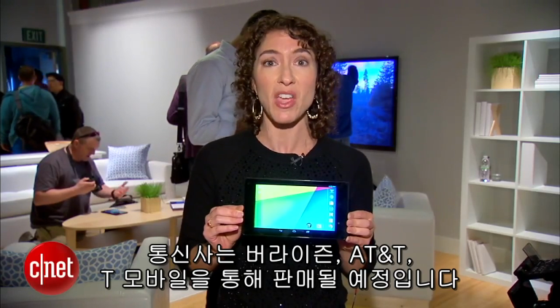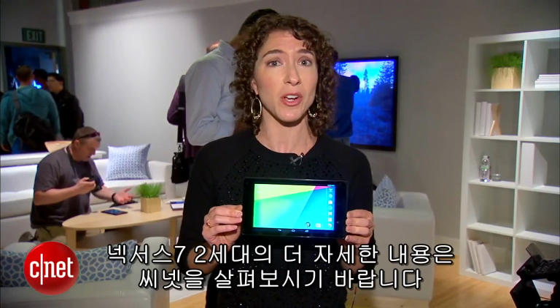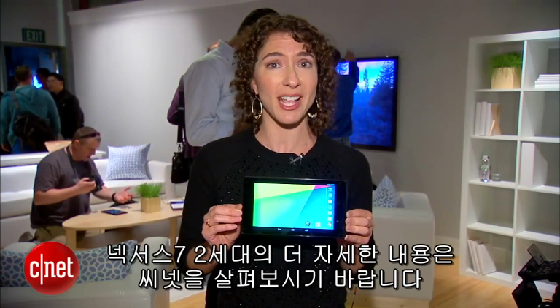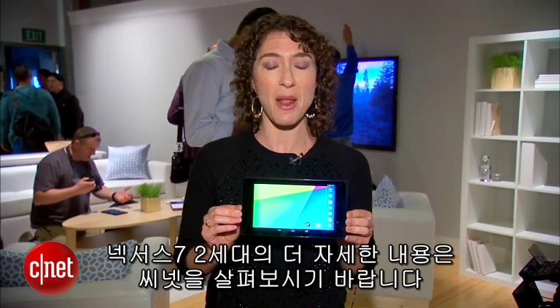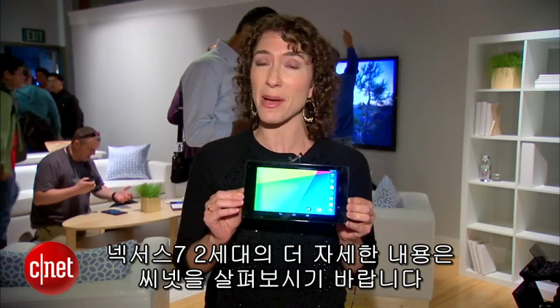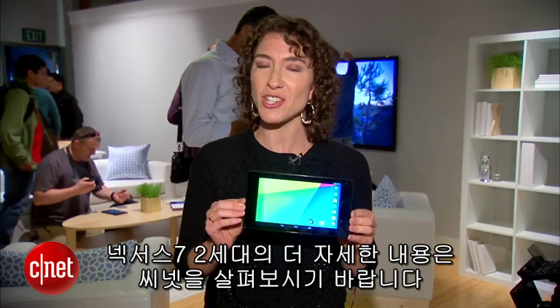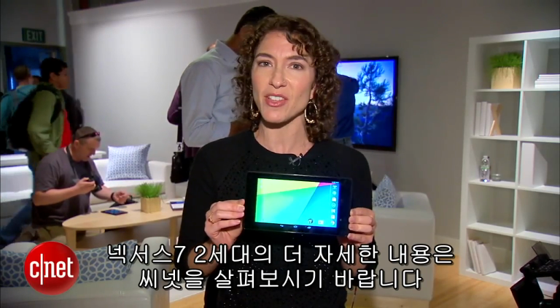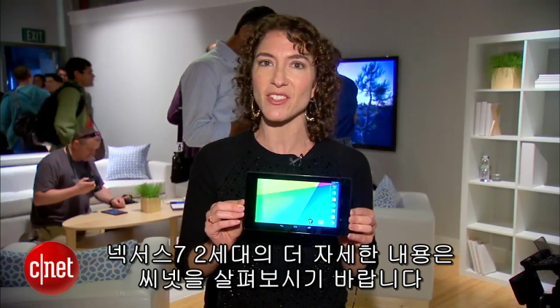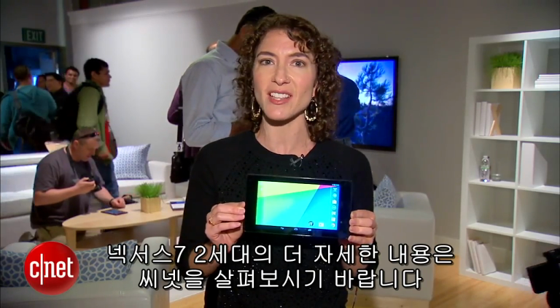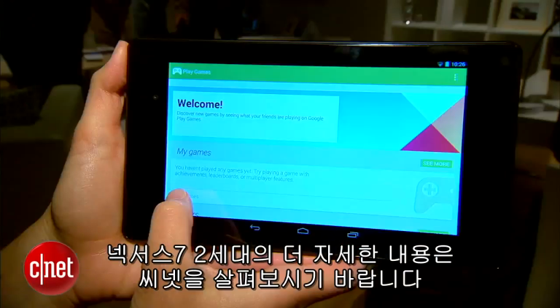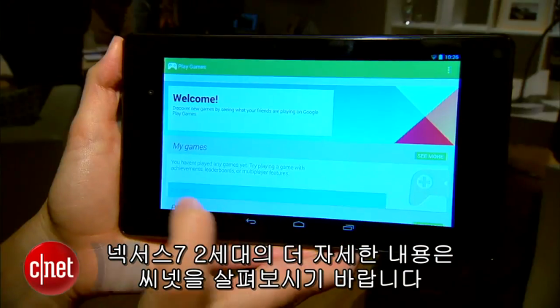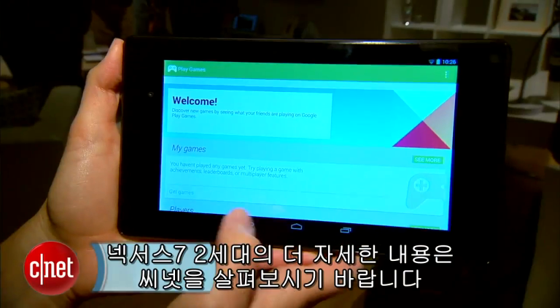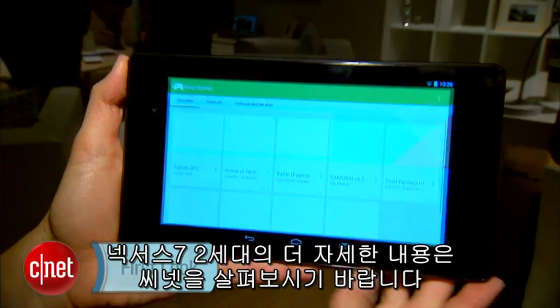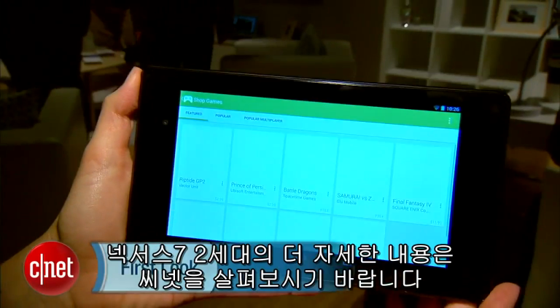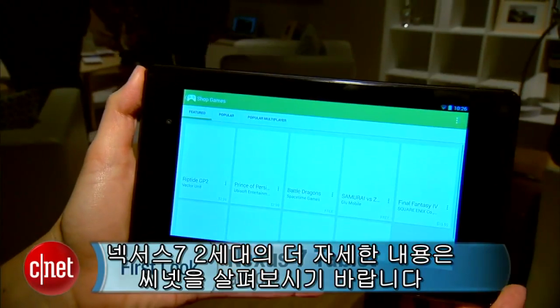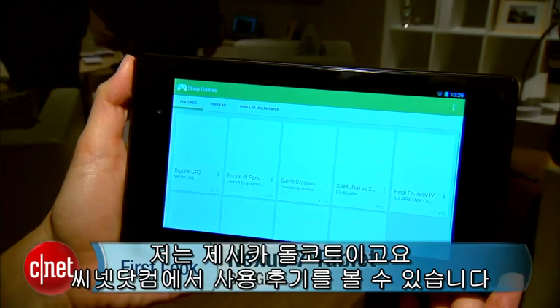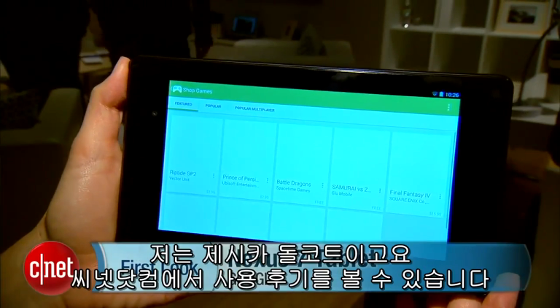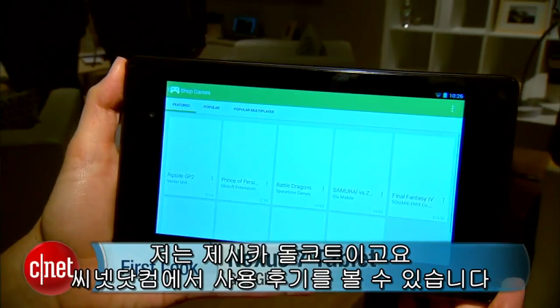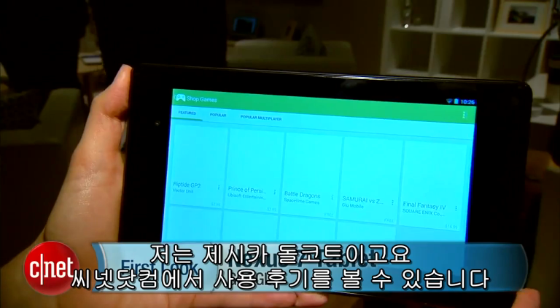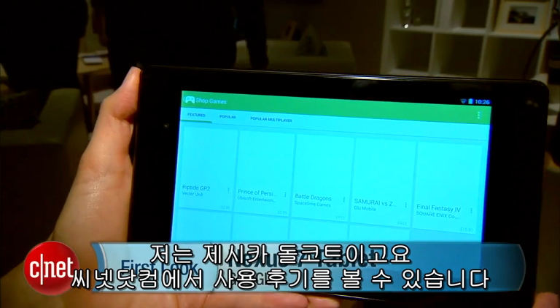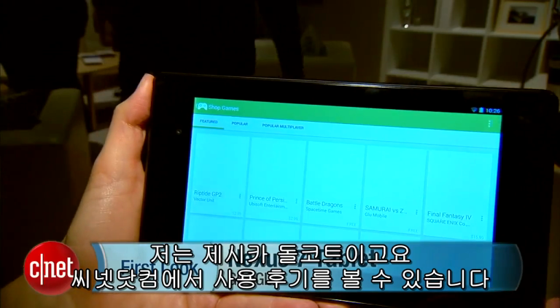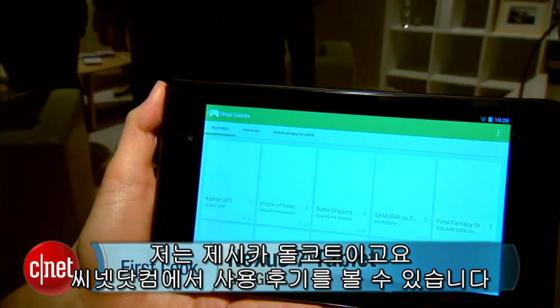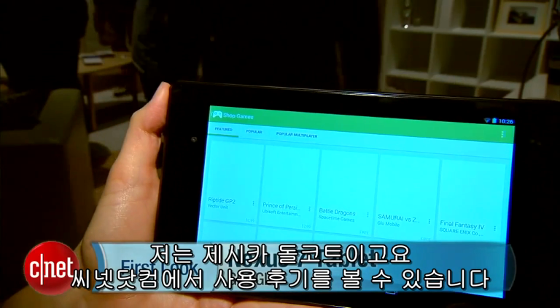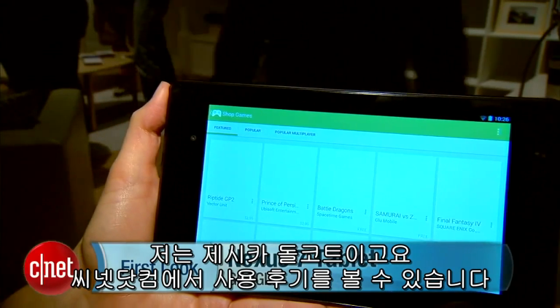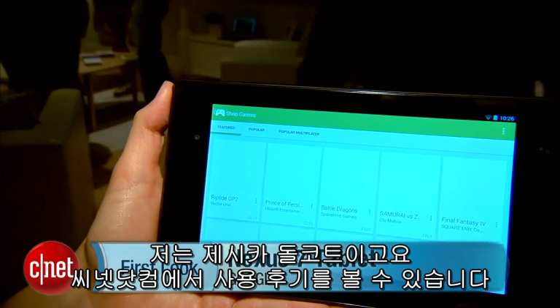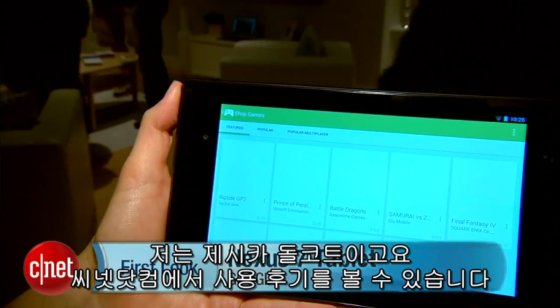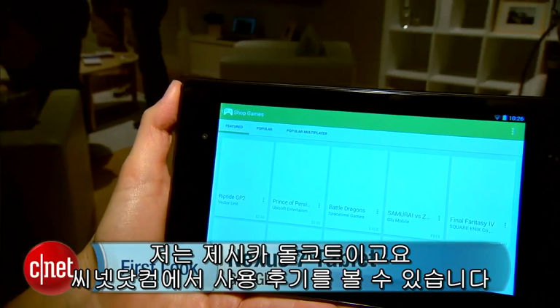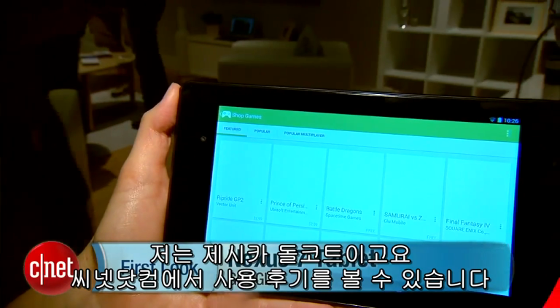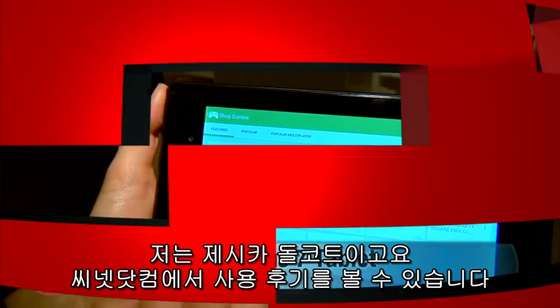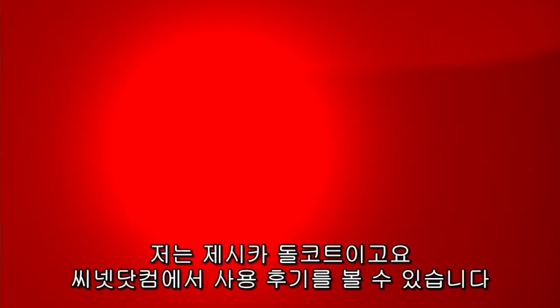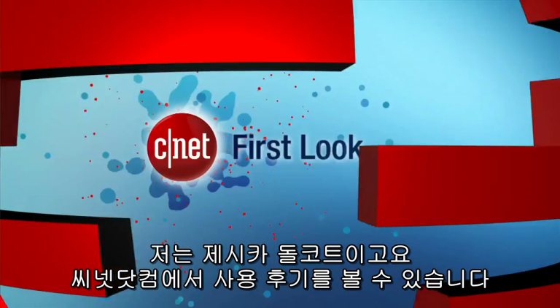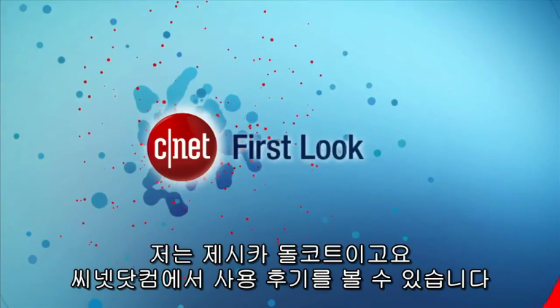We're going to get much deeper on this device, so stick around with CNET. I'm Jessica Balcourt. You can catch our hands on at CNET.com.